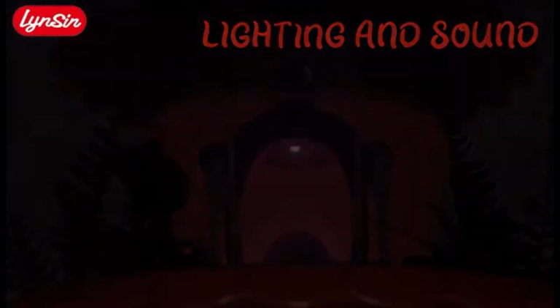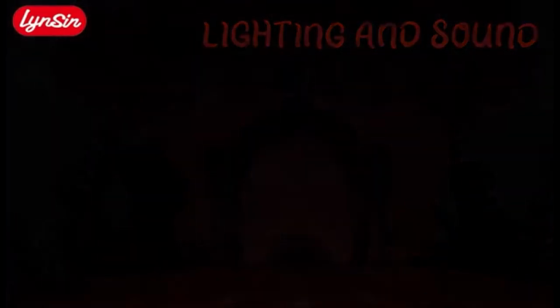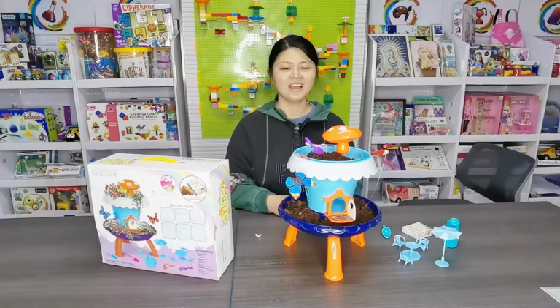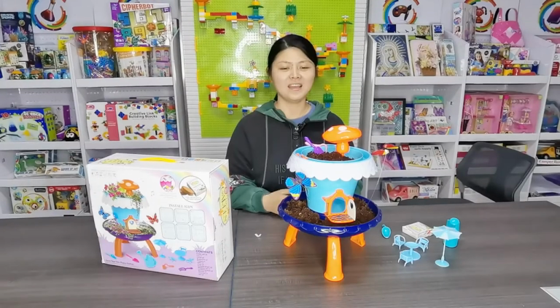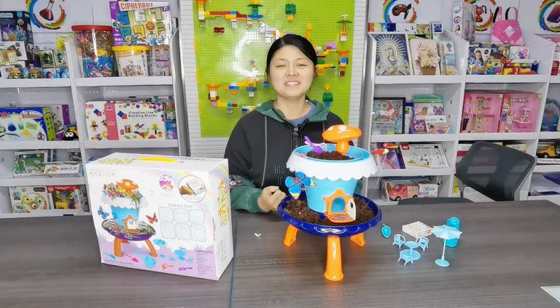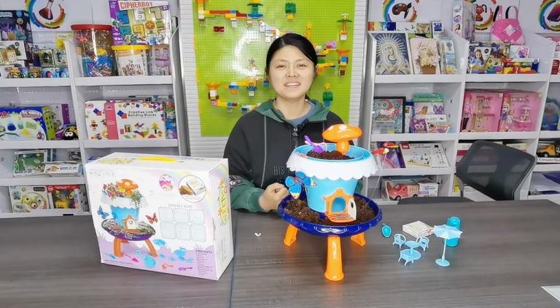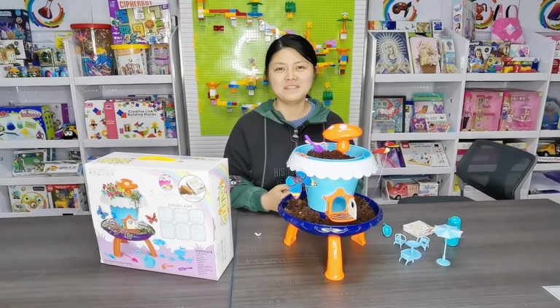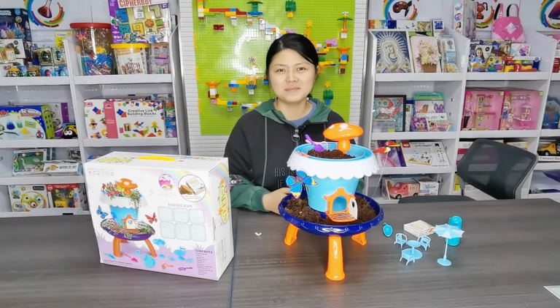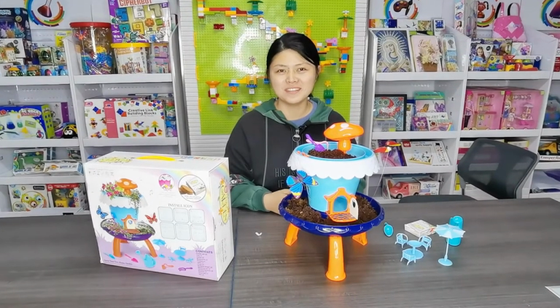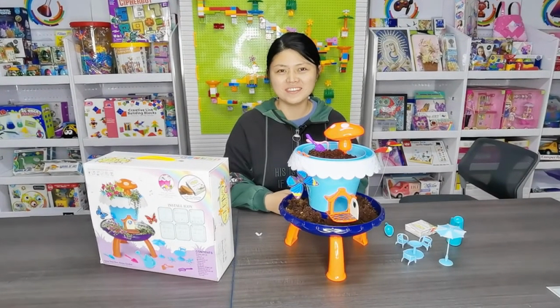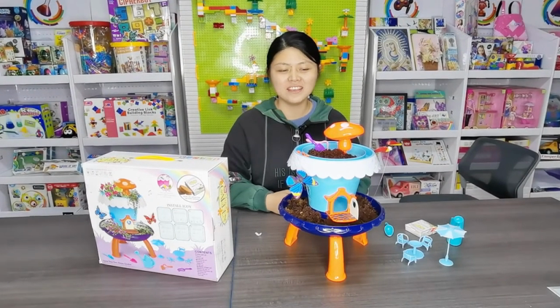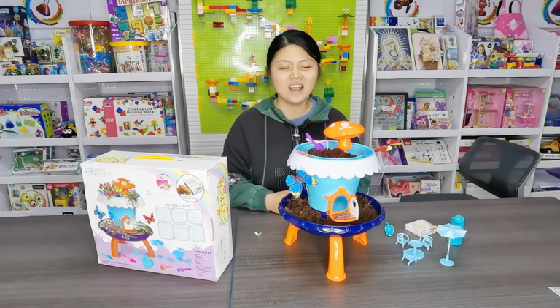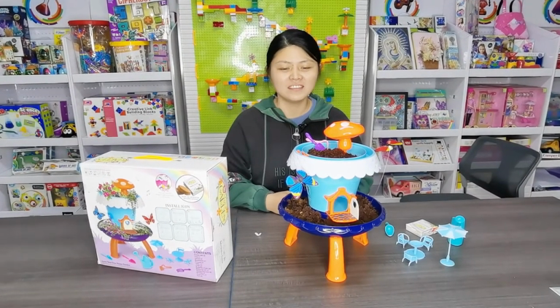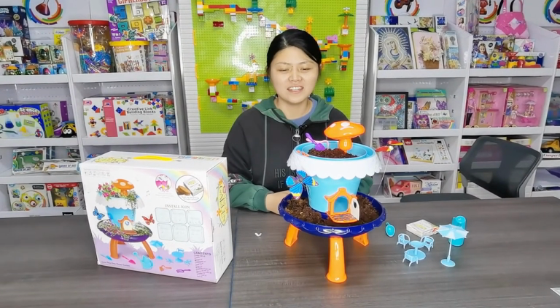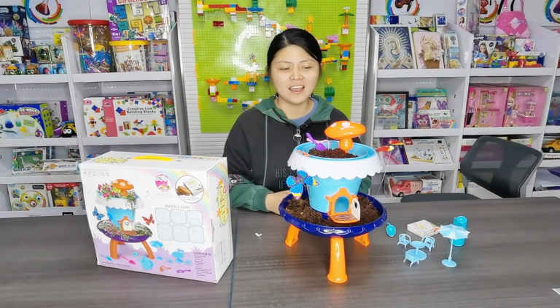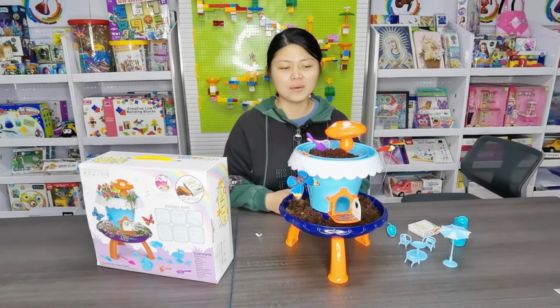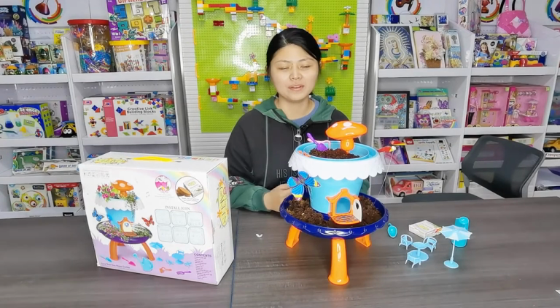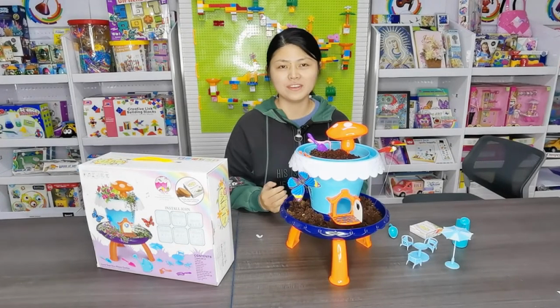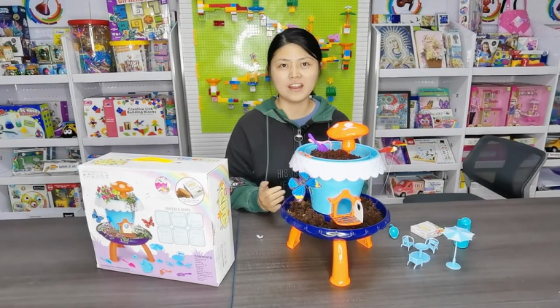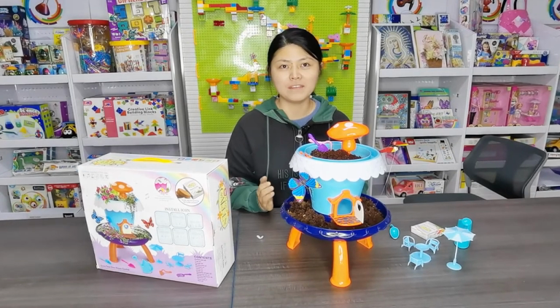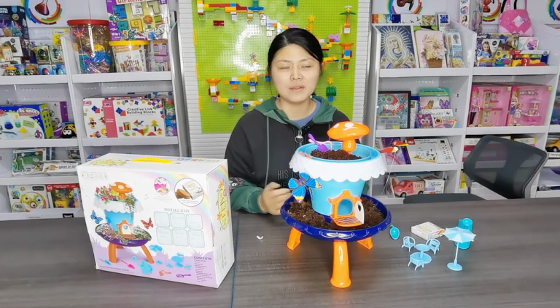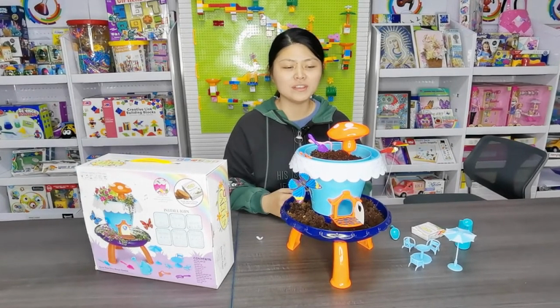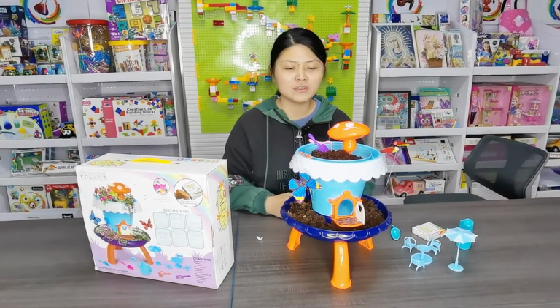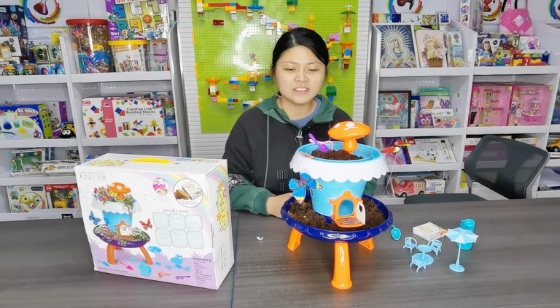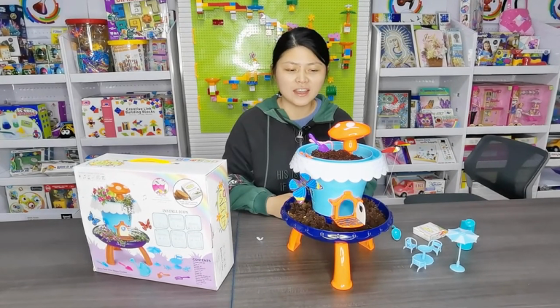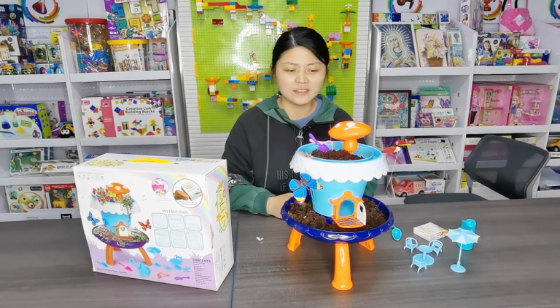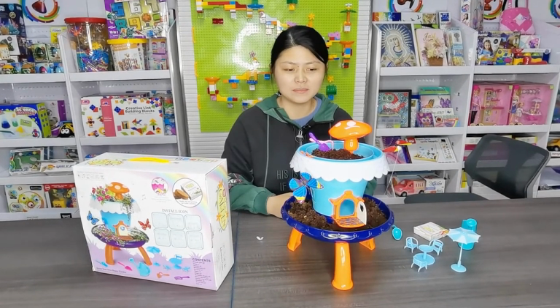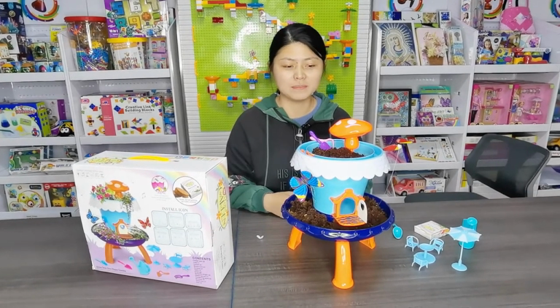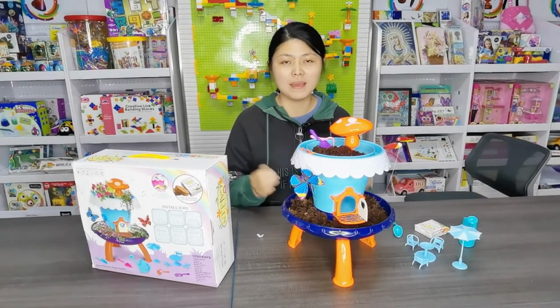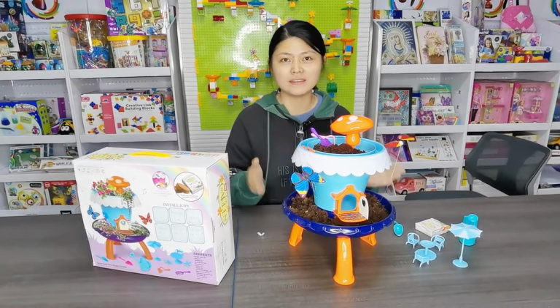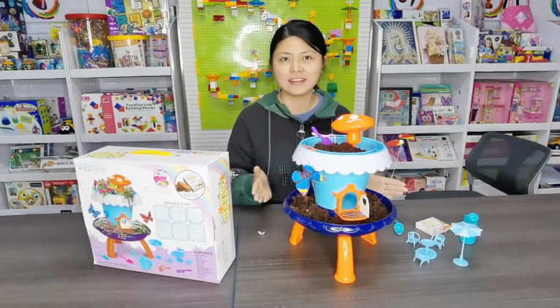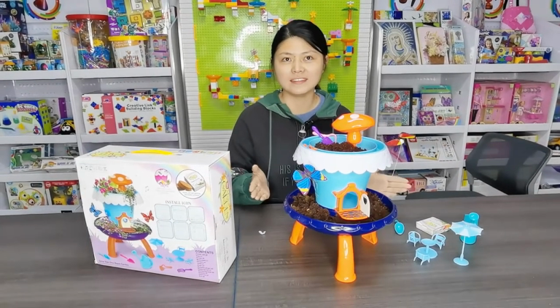Hi, I'm Sanlin from Tunisacin. Today I will show you a very interesting item, the magical garden.